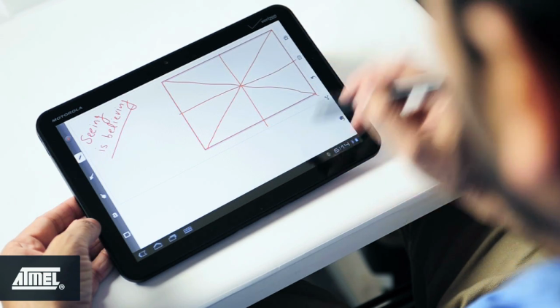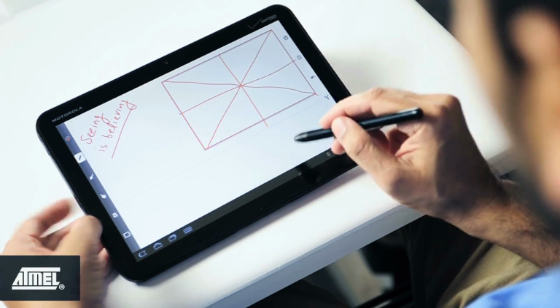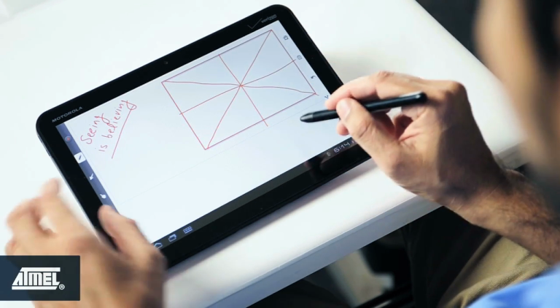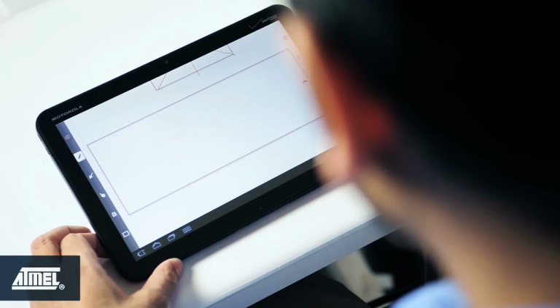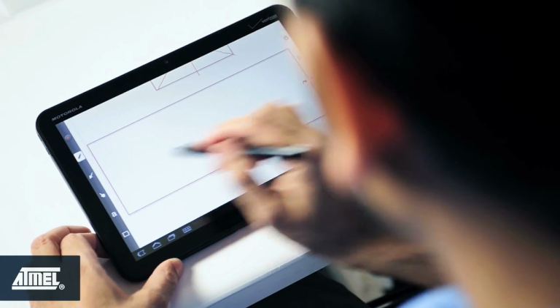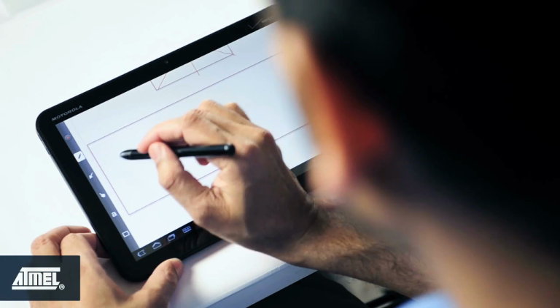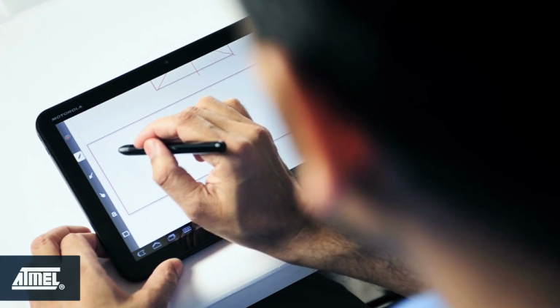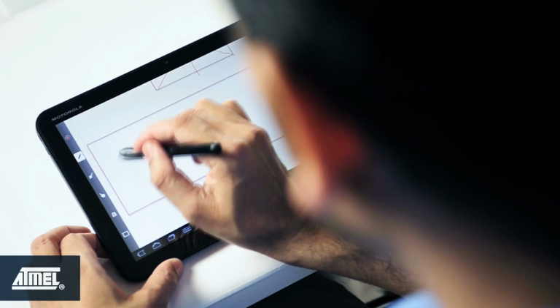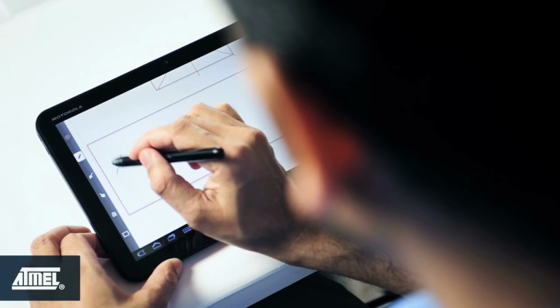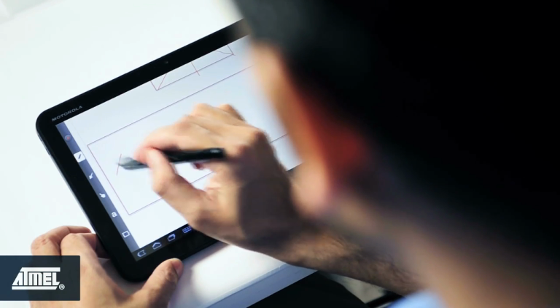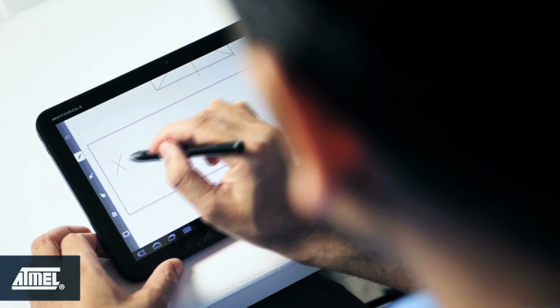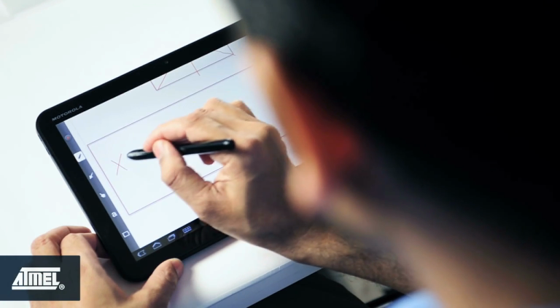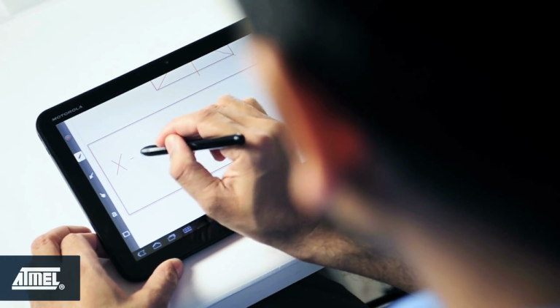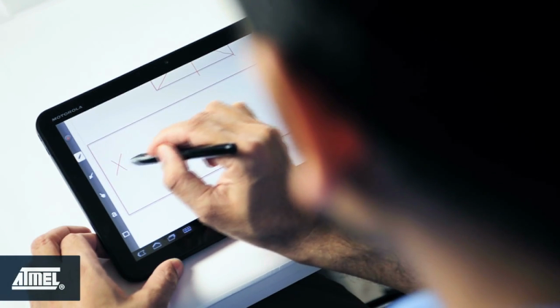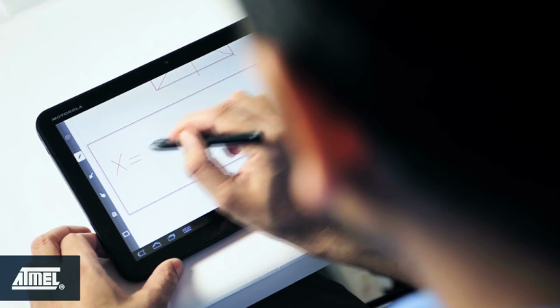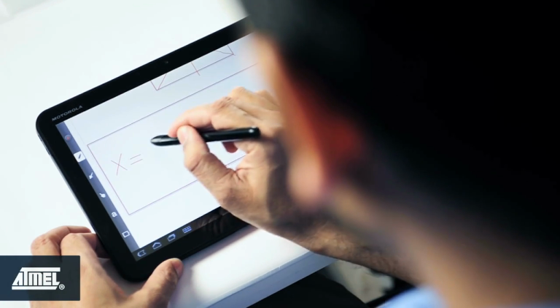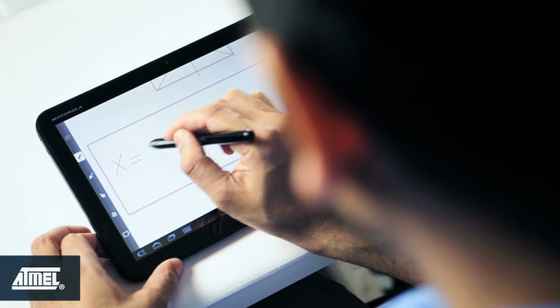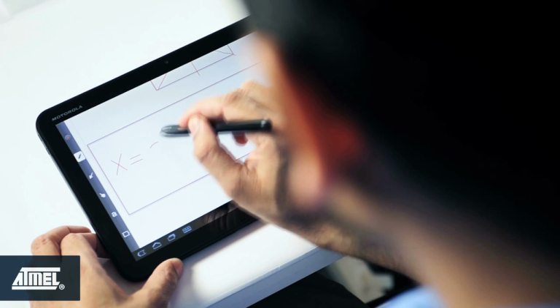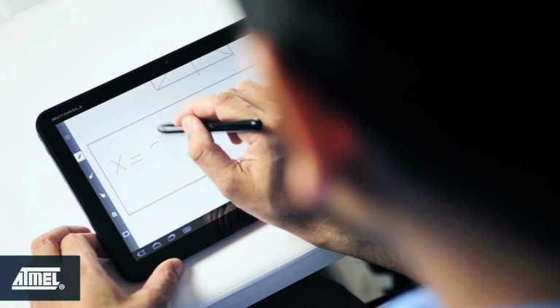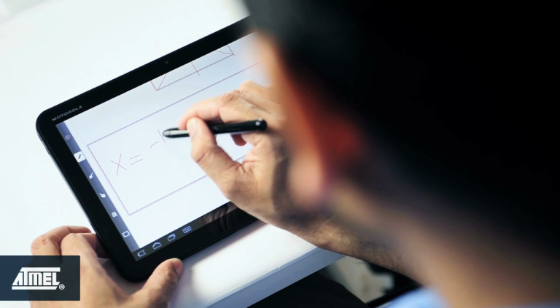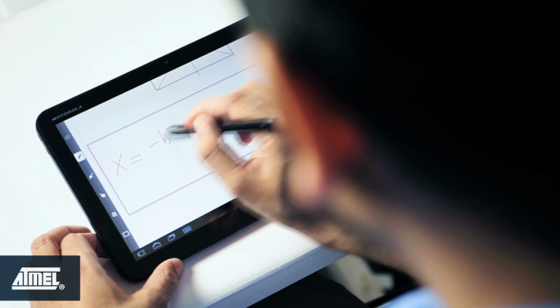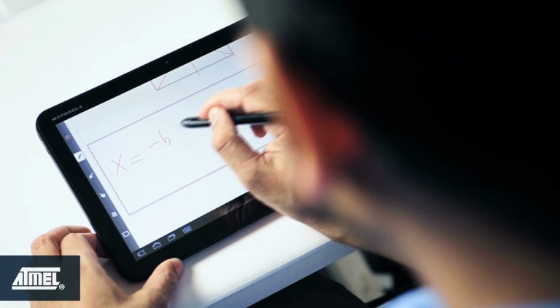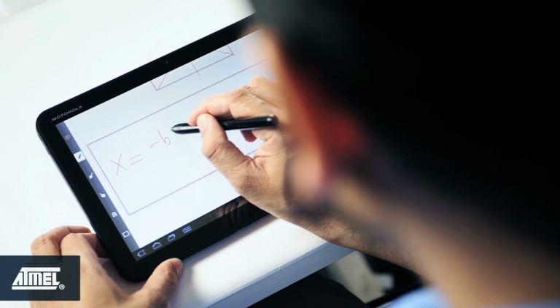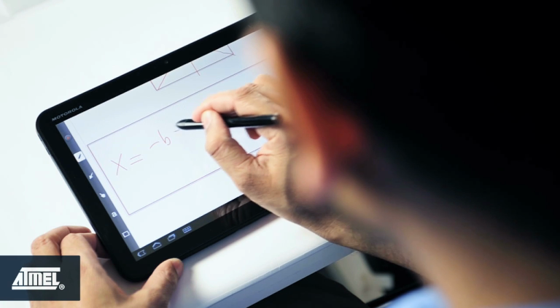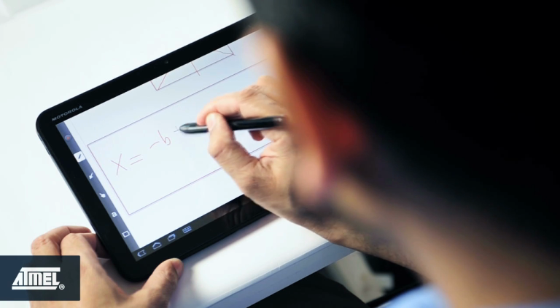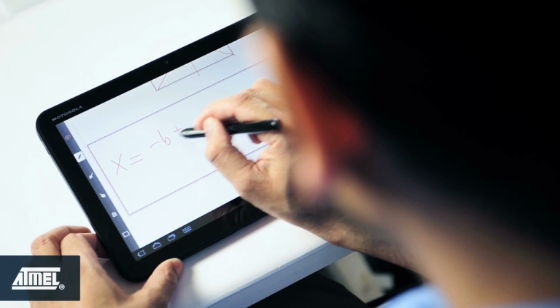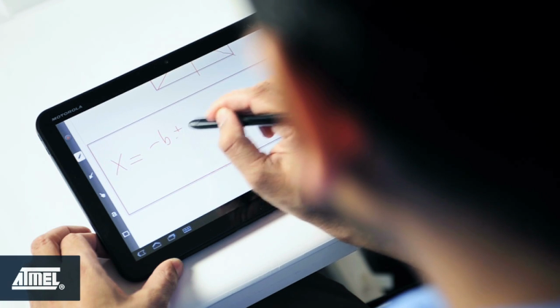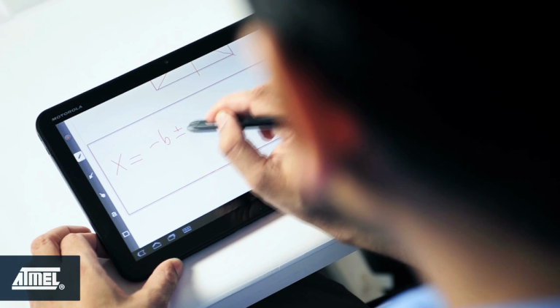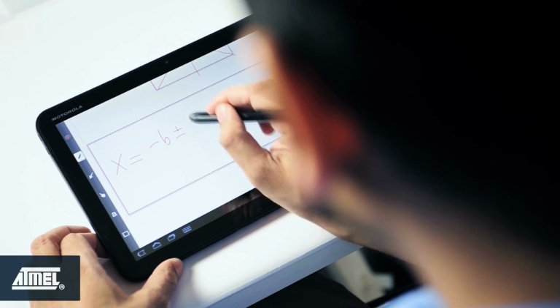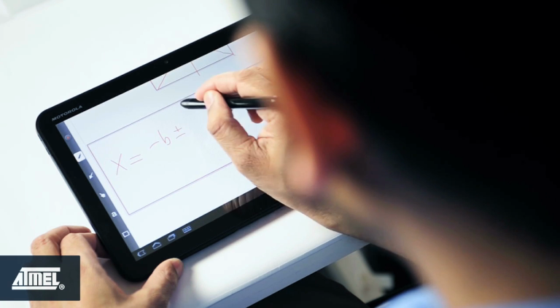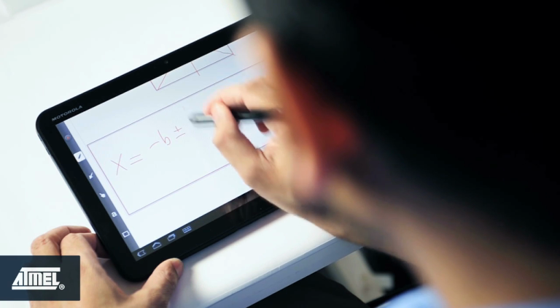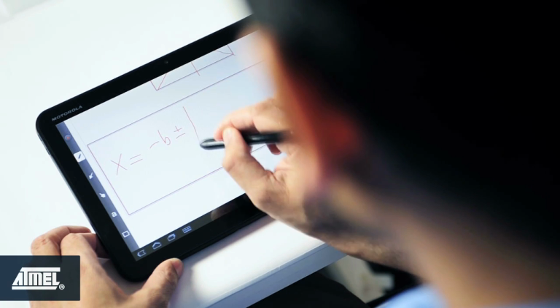You can also write equations which are not possible to type easily and in general are more complex.